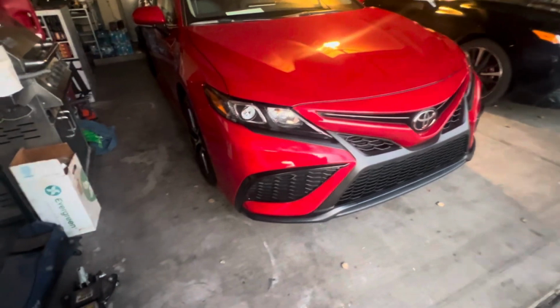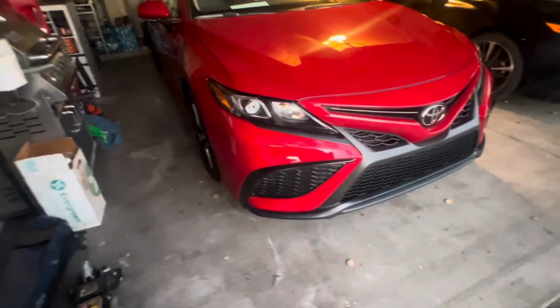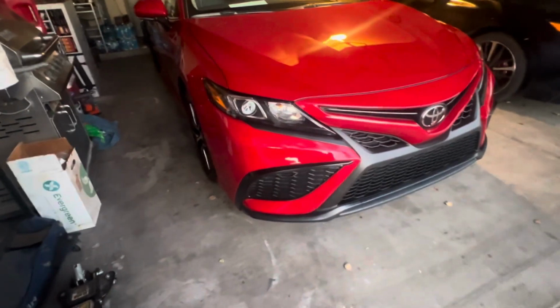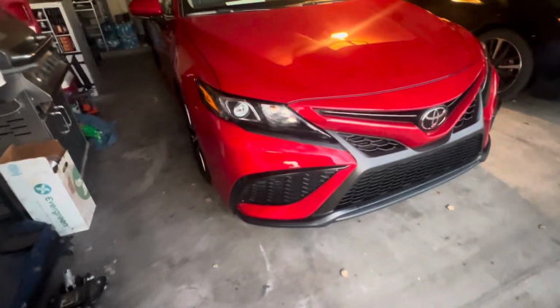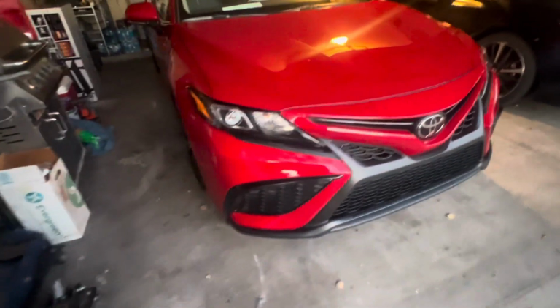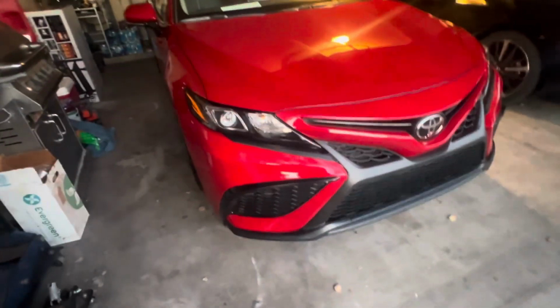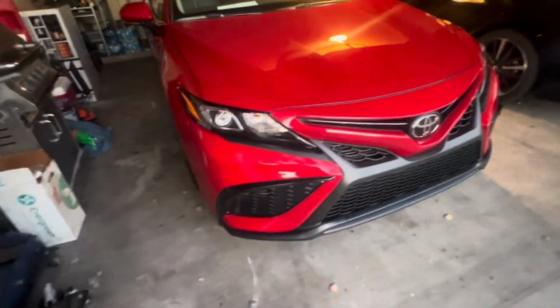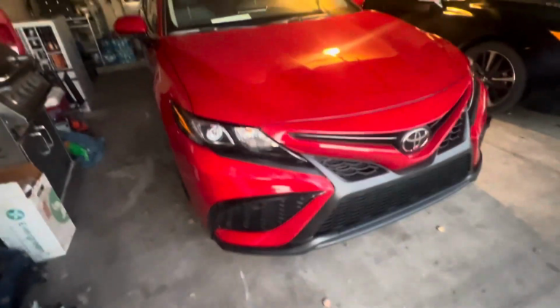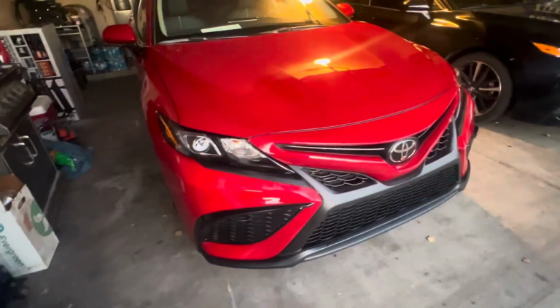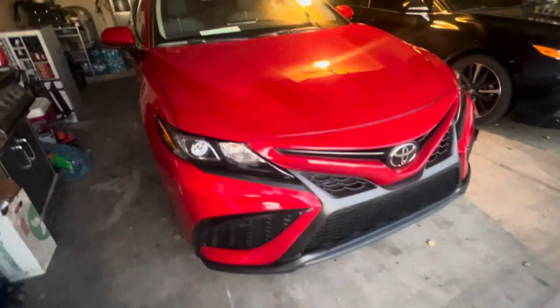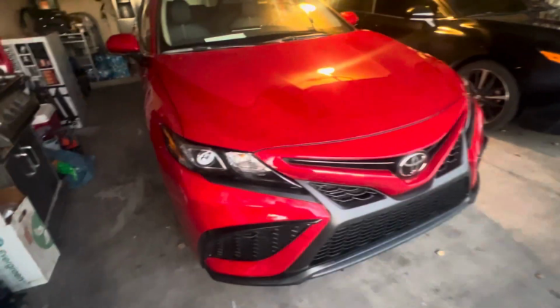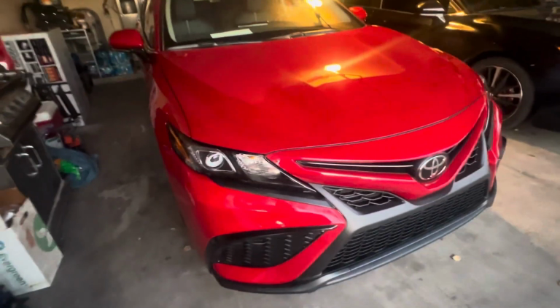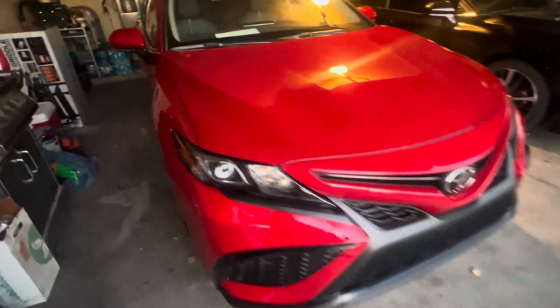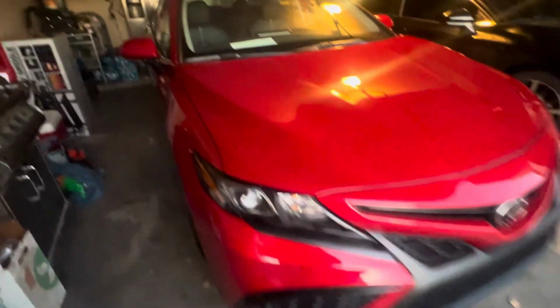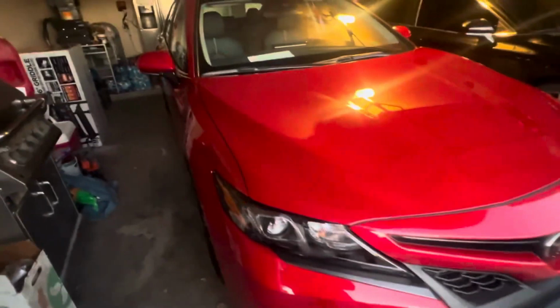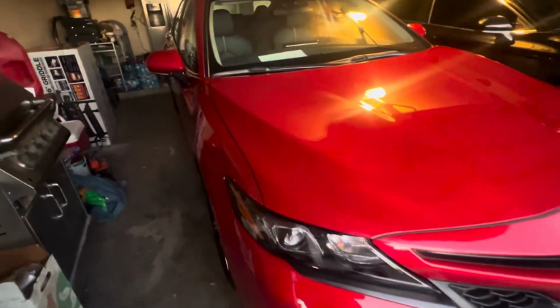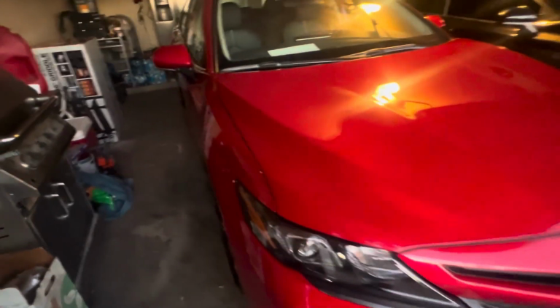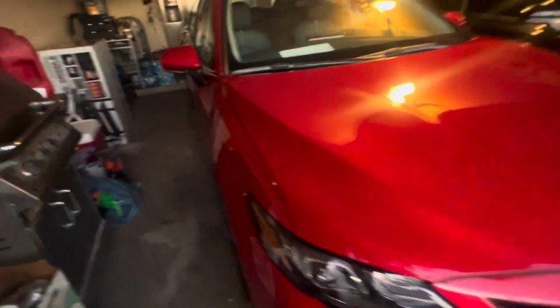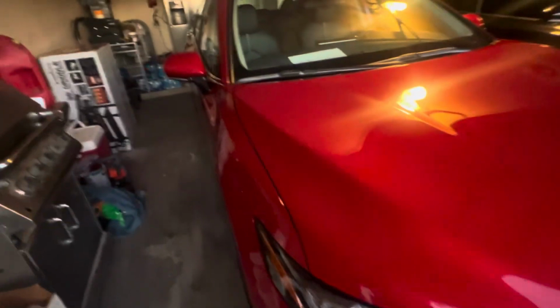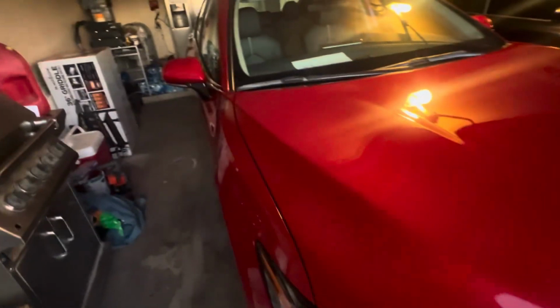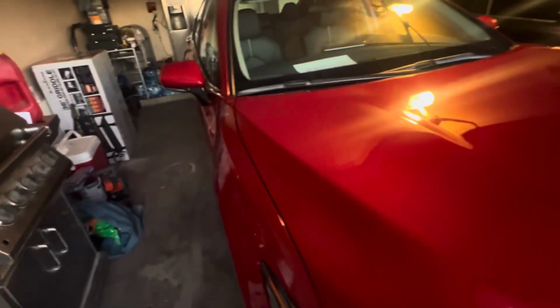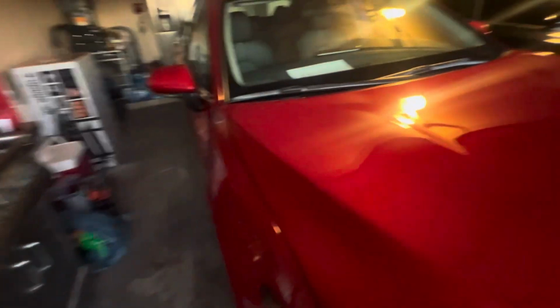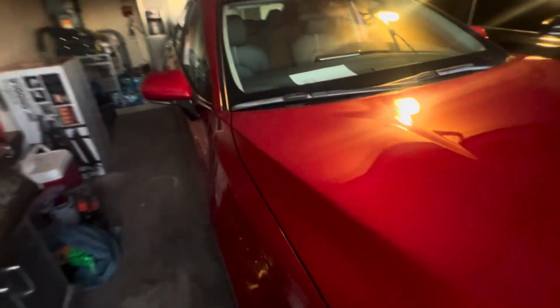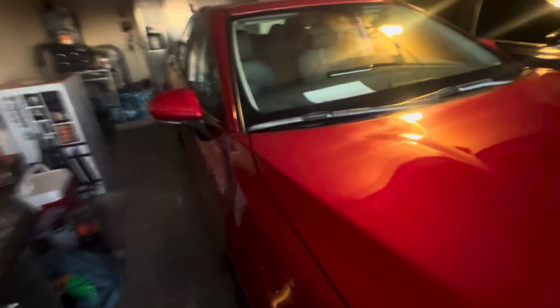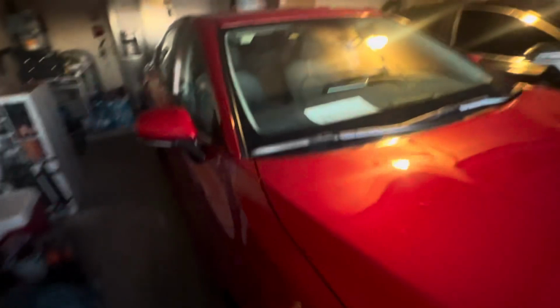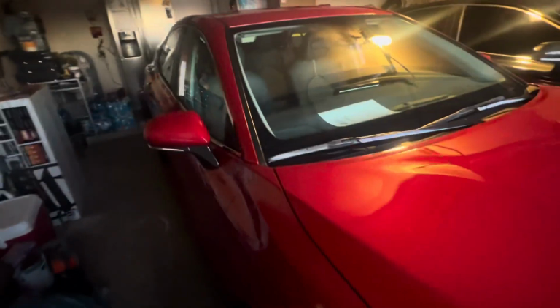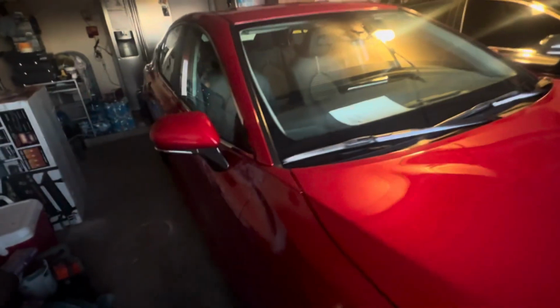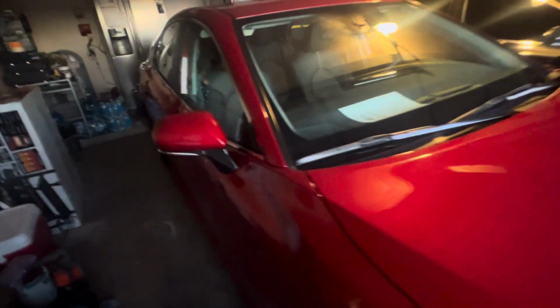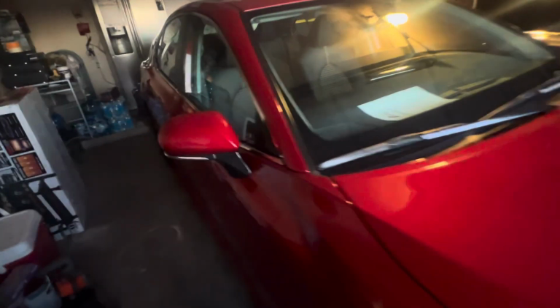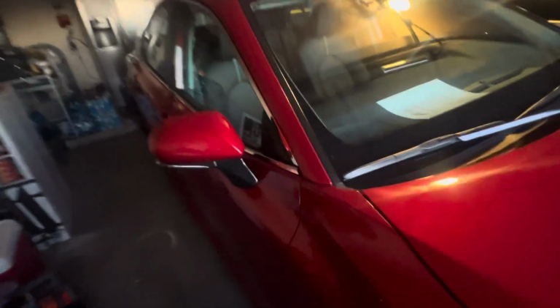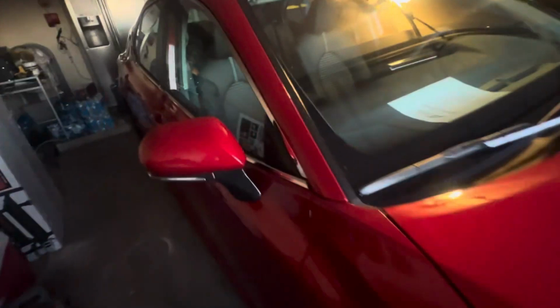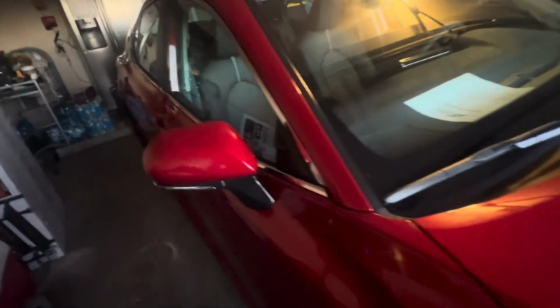The car — I just got it, they PDI'd it, inspected it. I just picked it up out of Toyota Avondale.